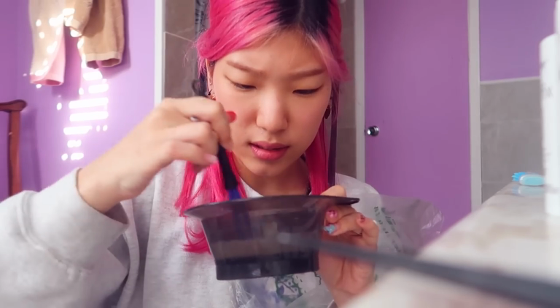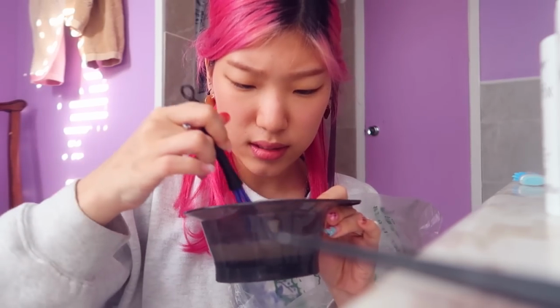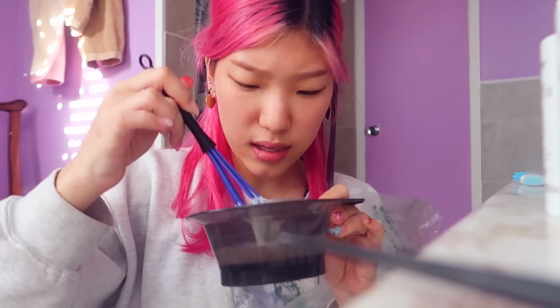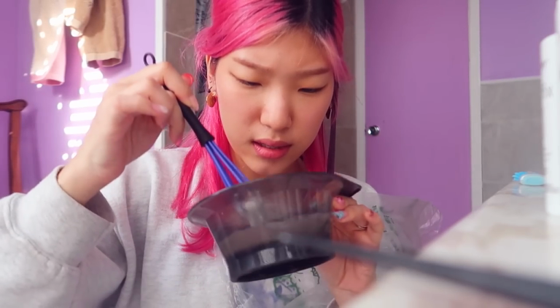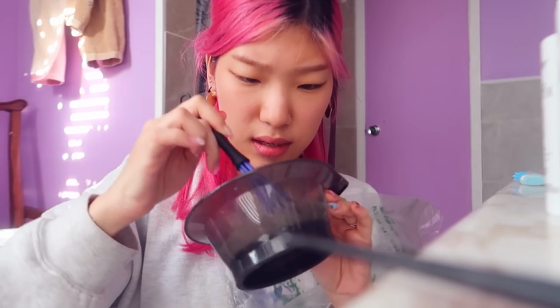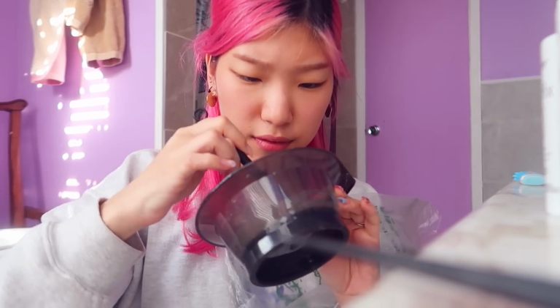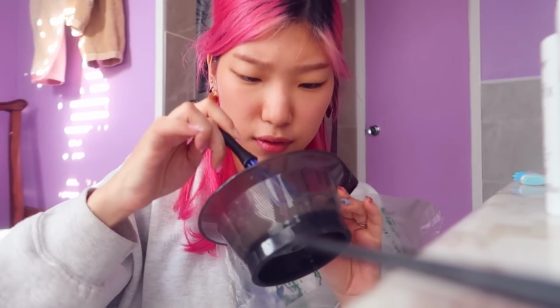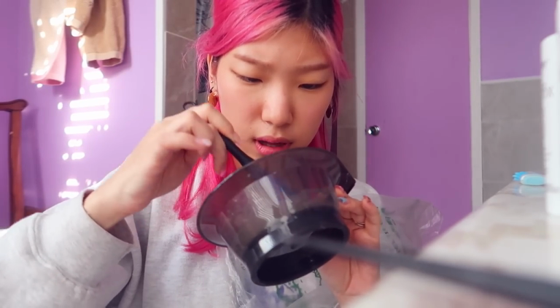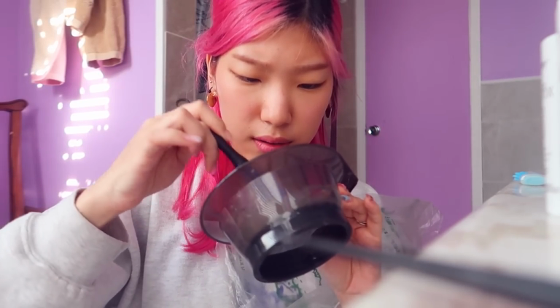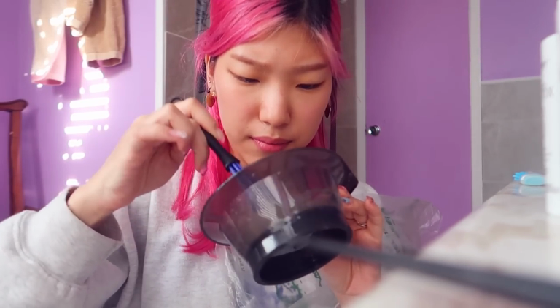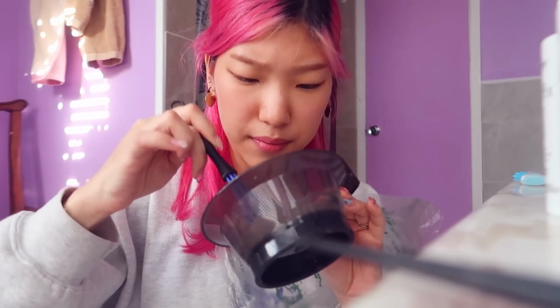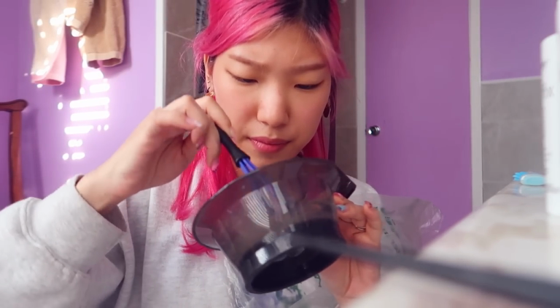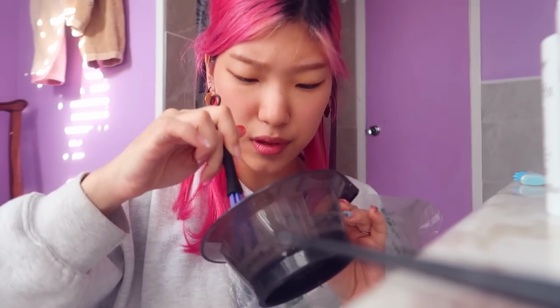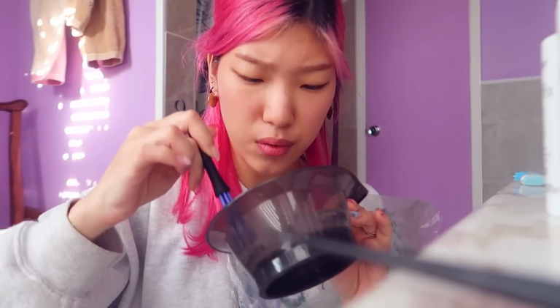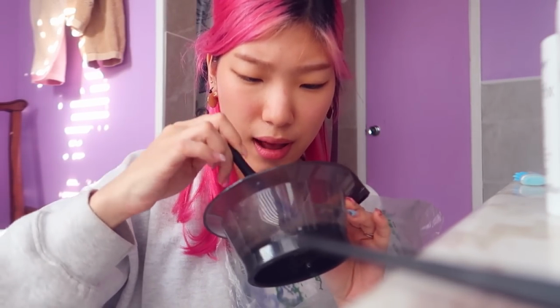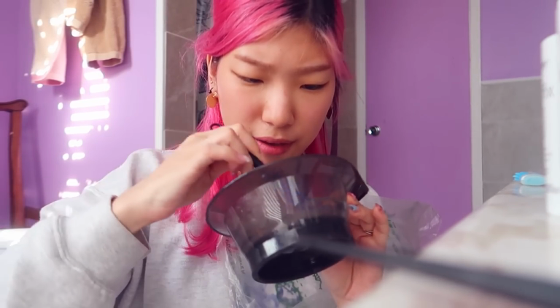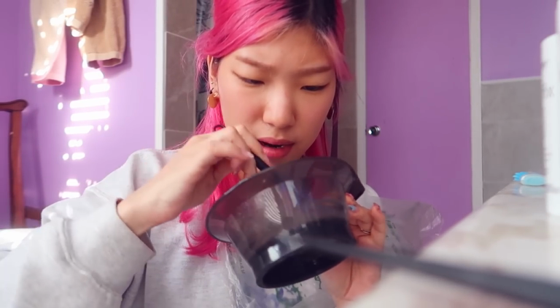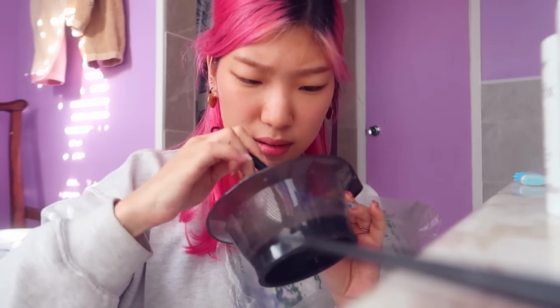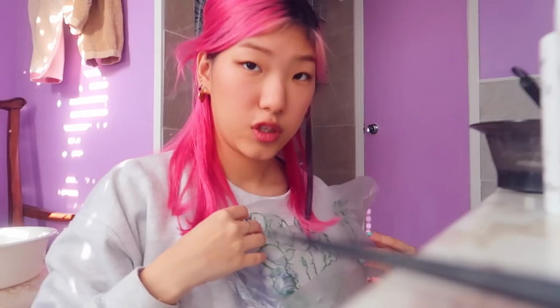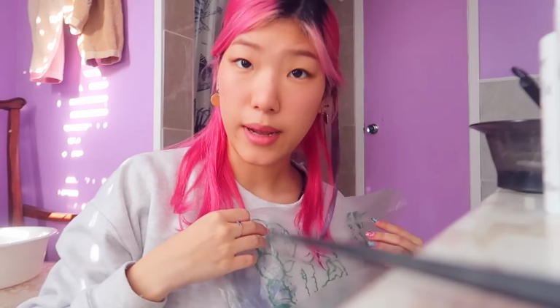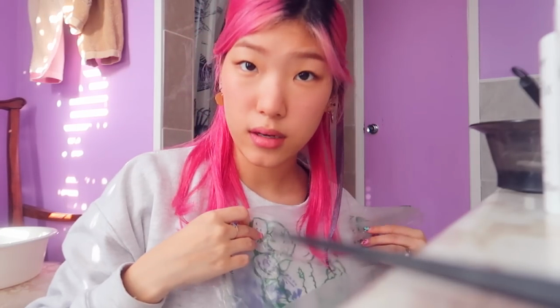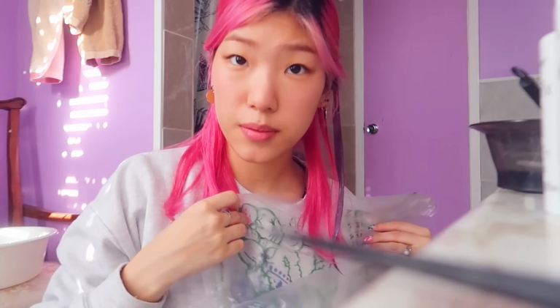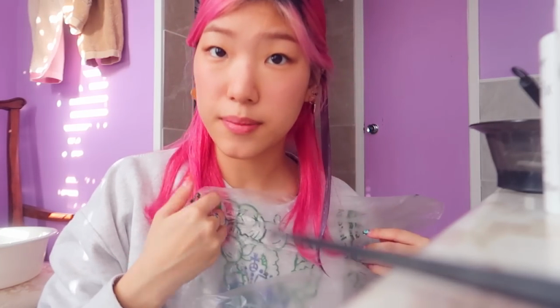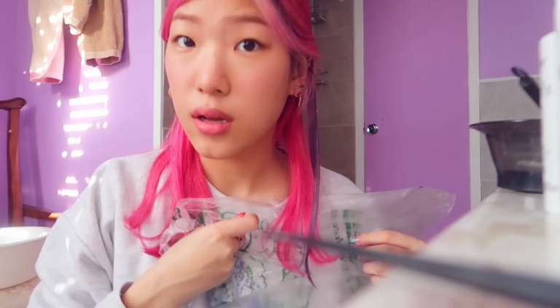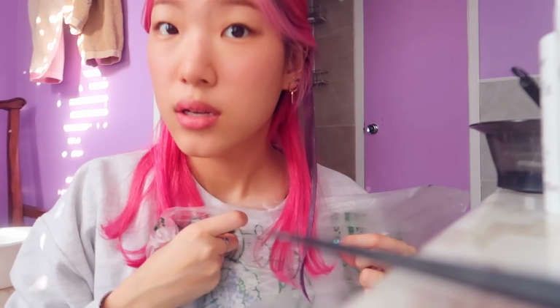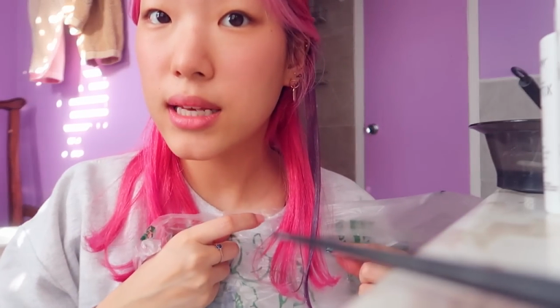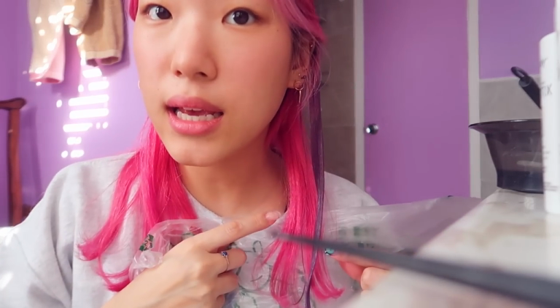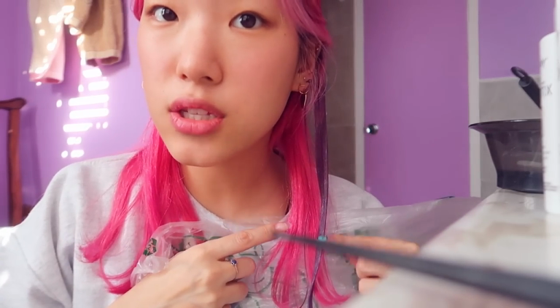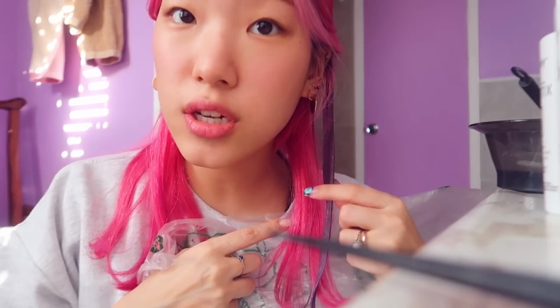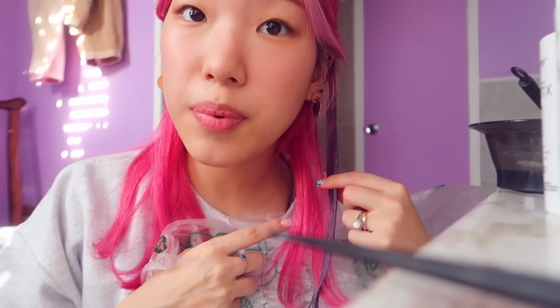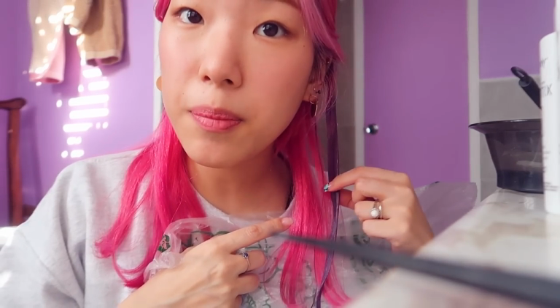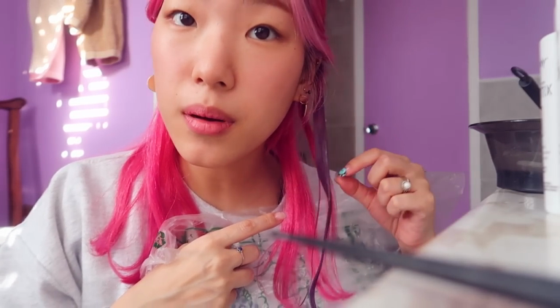I think this is like enough for the whole half head. My hair is supposed to — see, it's turning purple.